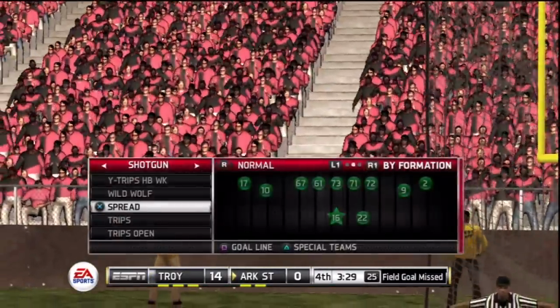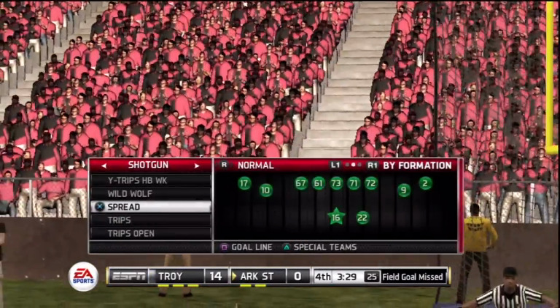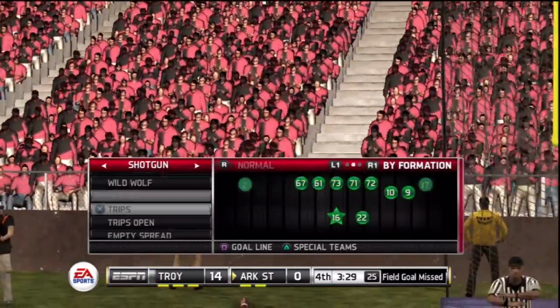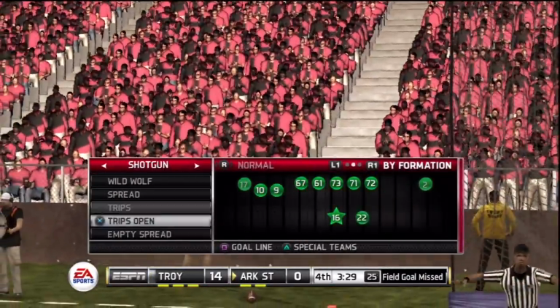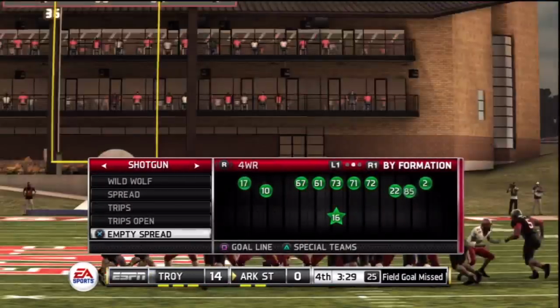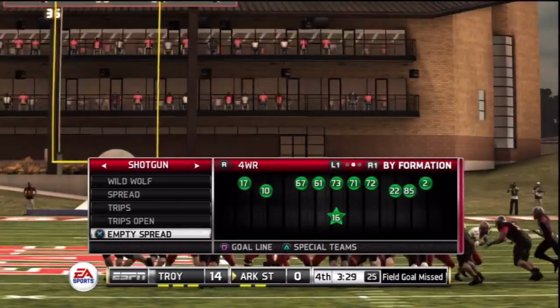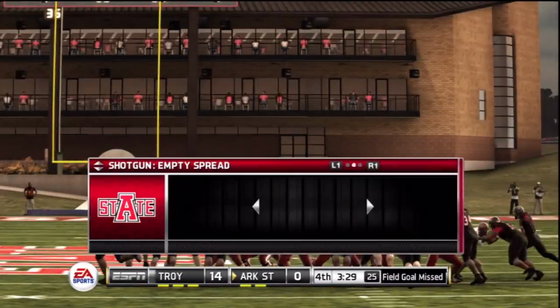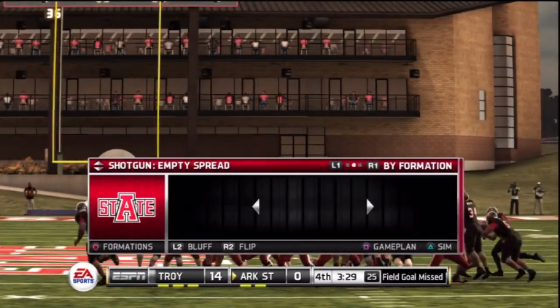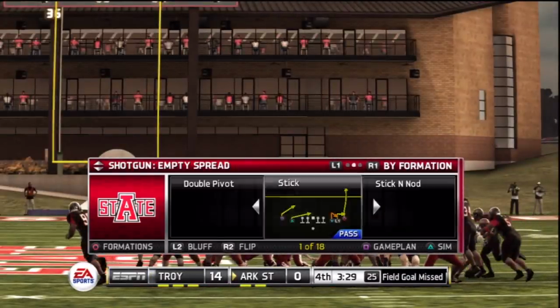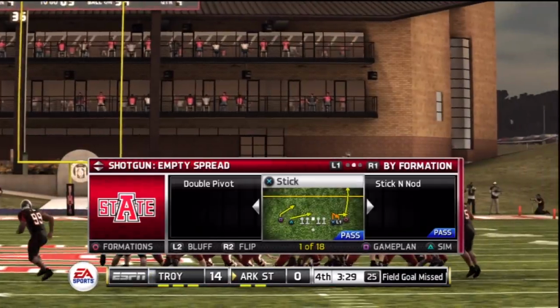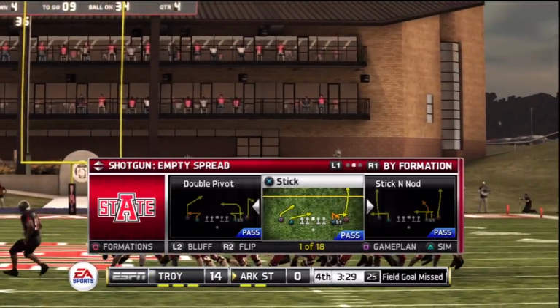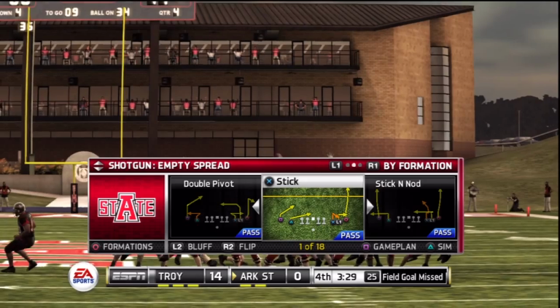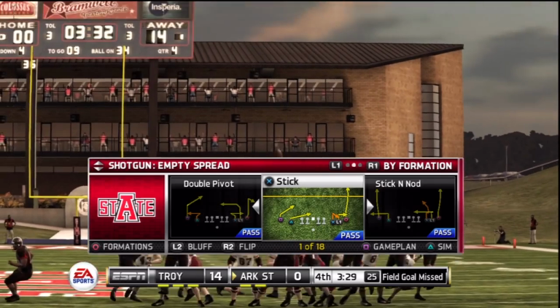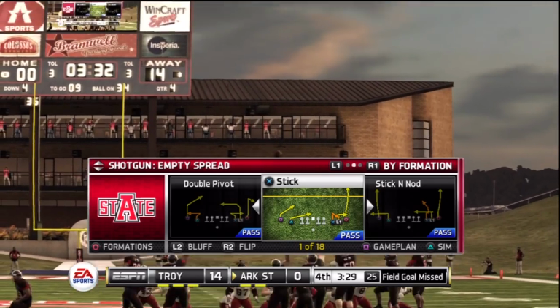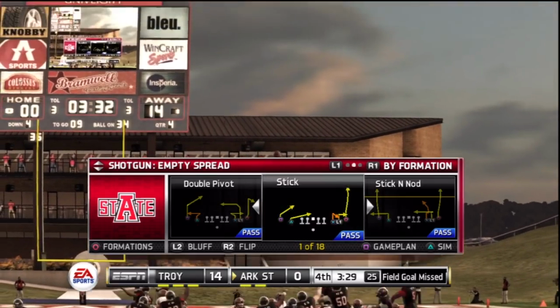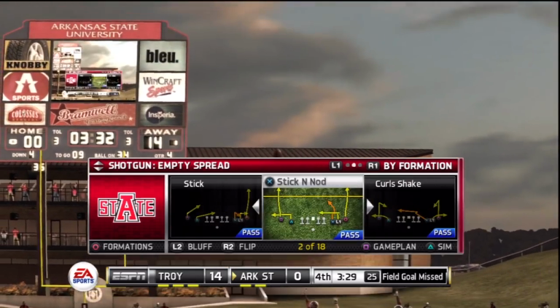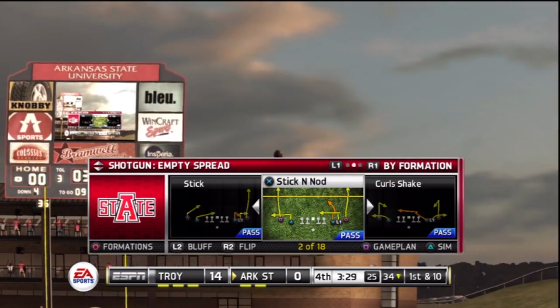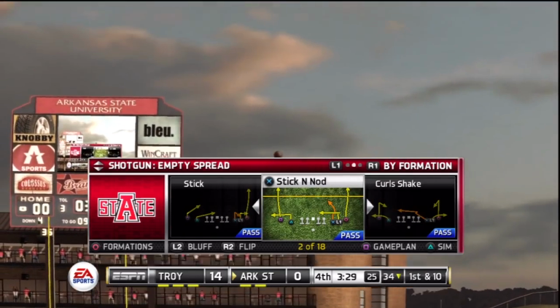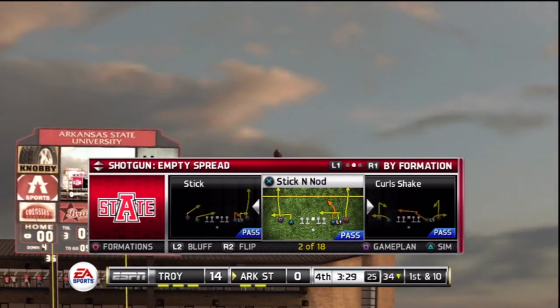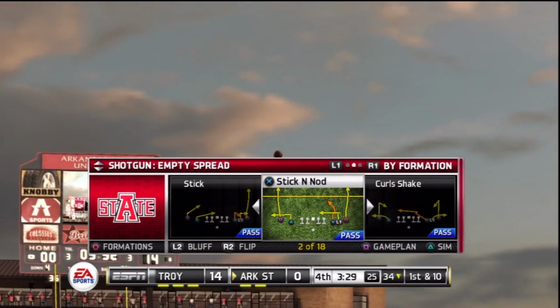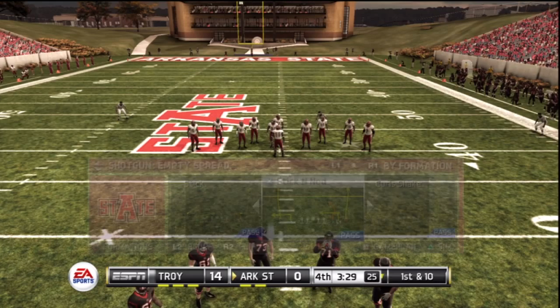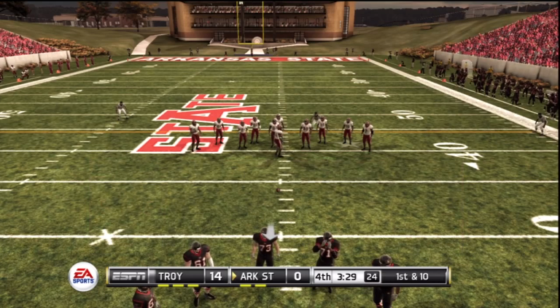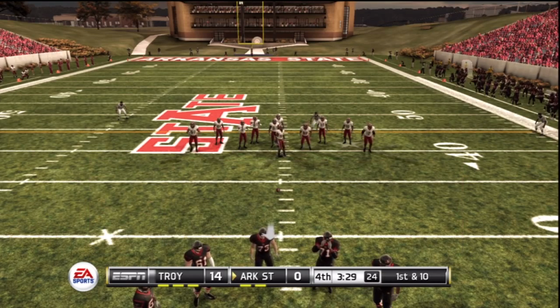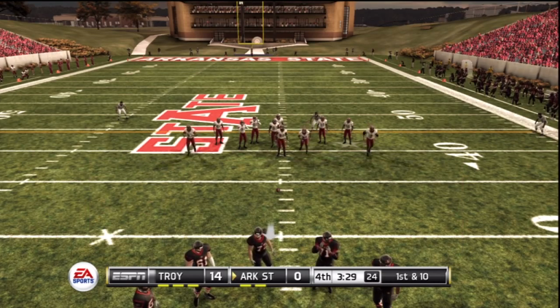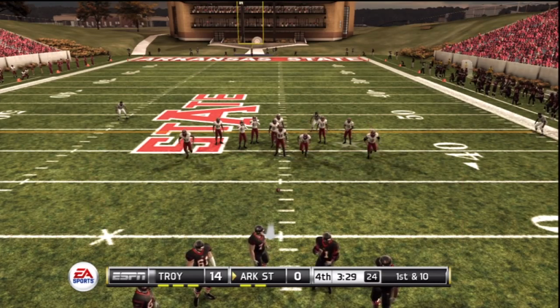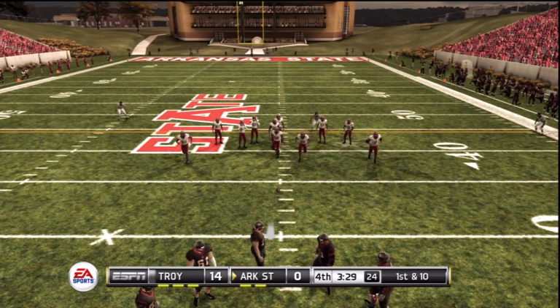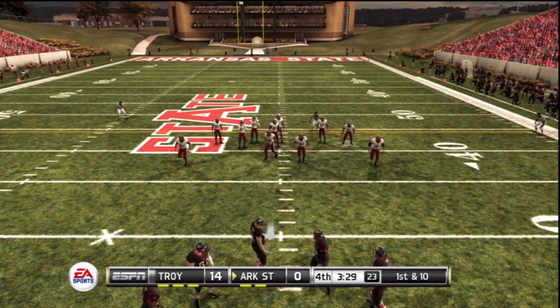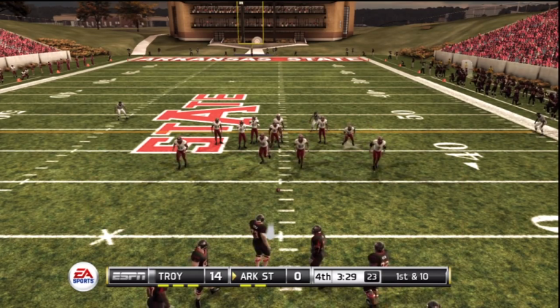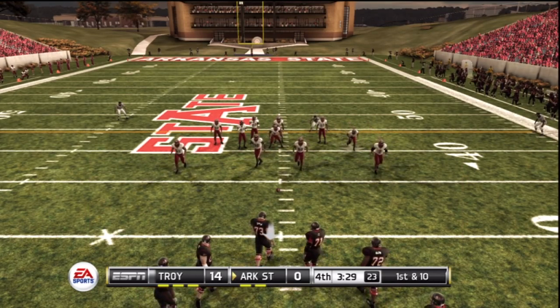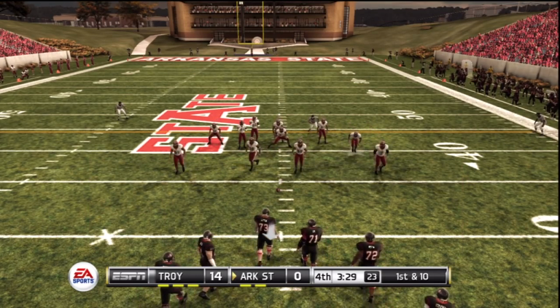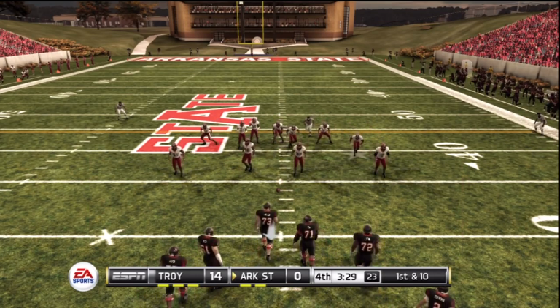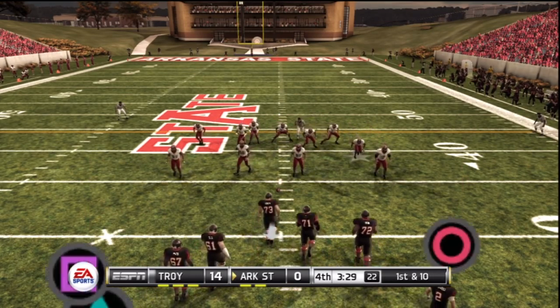So the junior kicker isn't able to put it through. And our score: Troy 14, Arkansas State nothing.